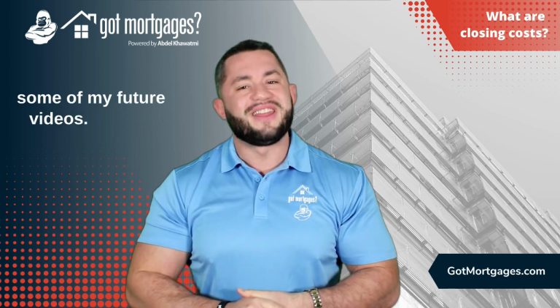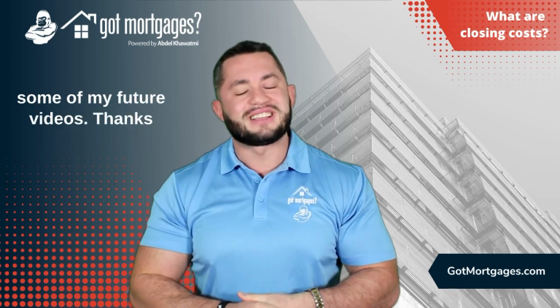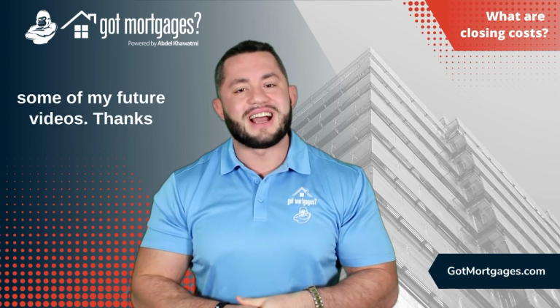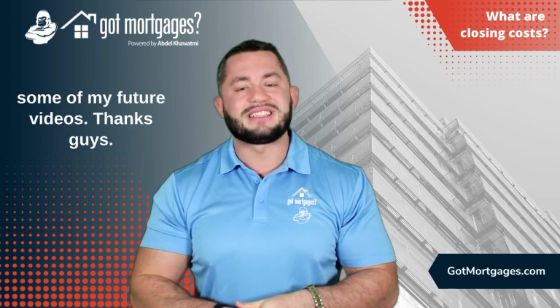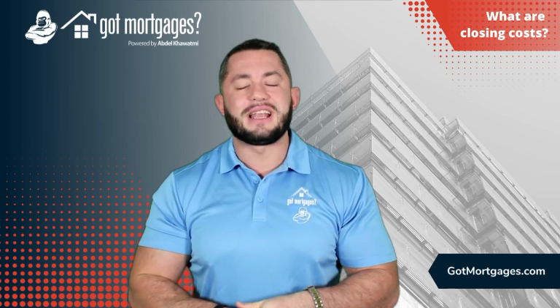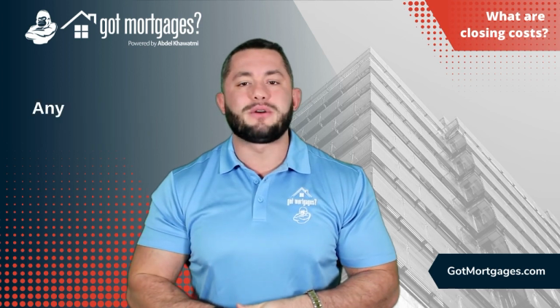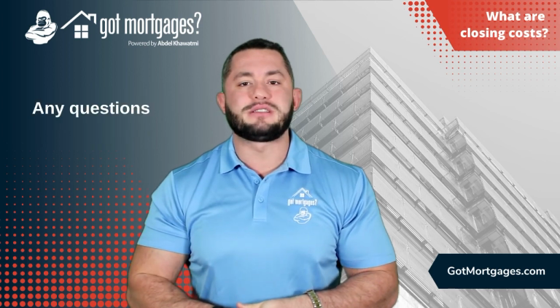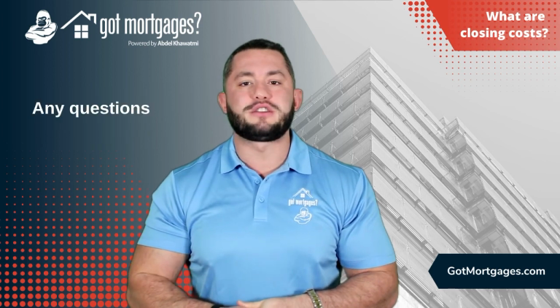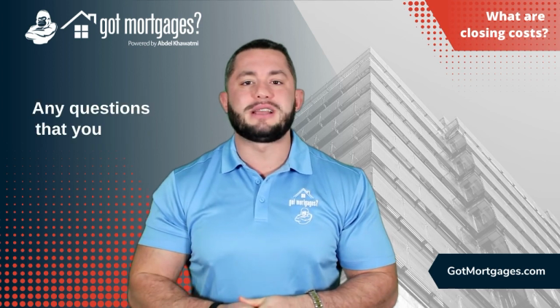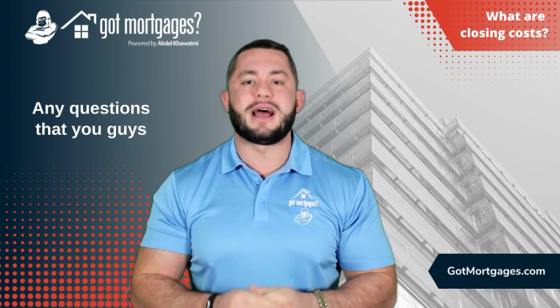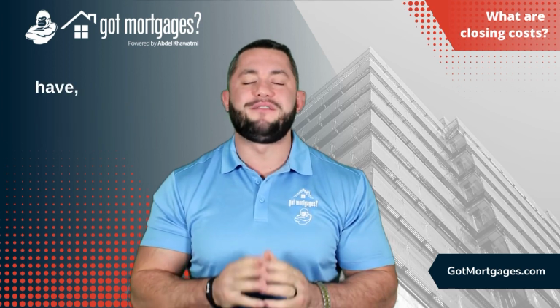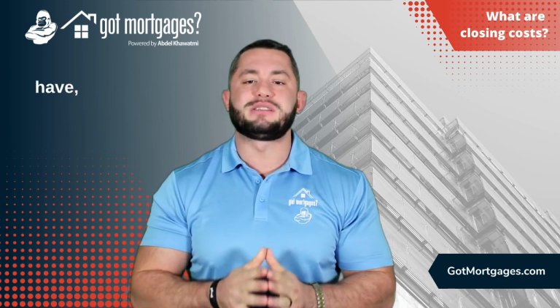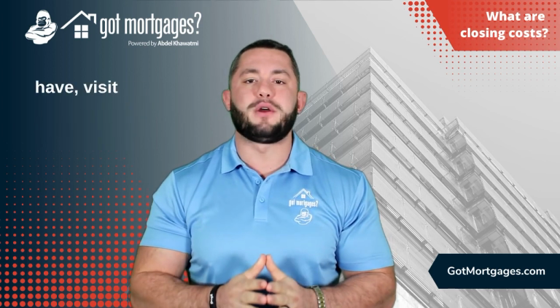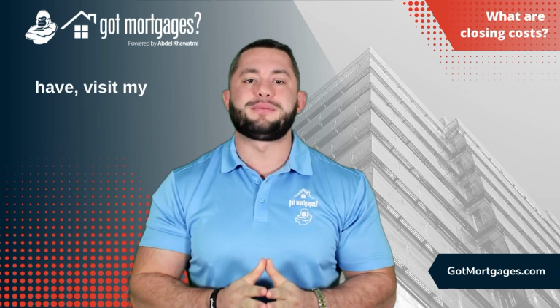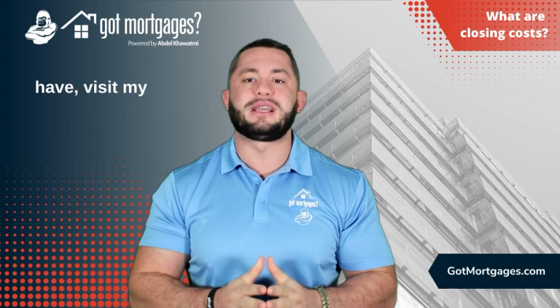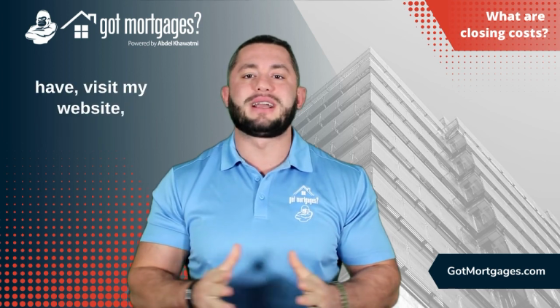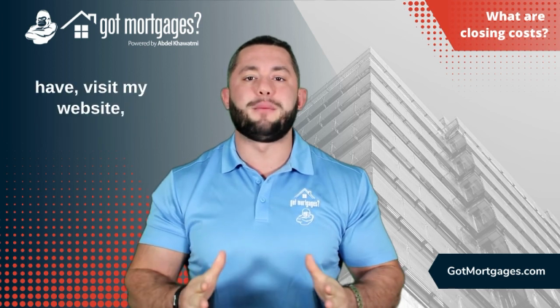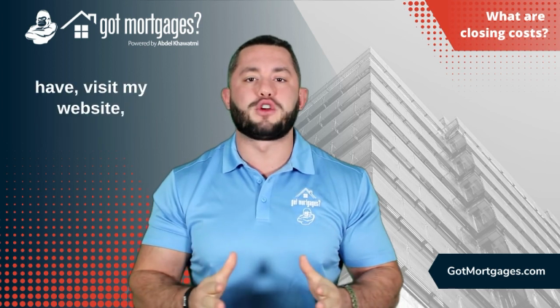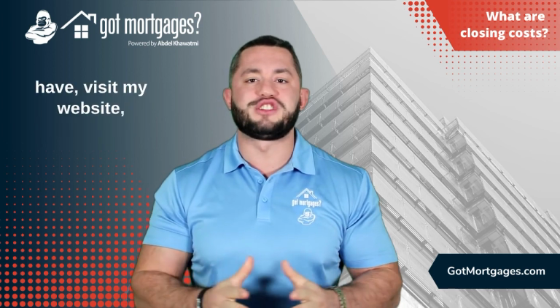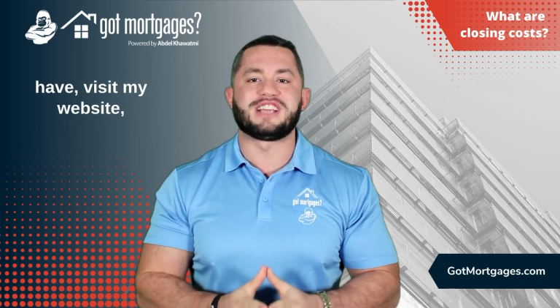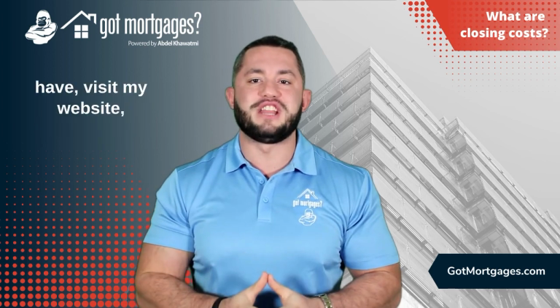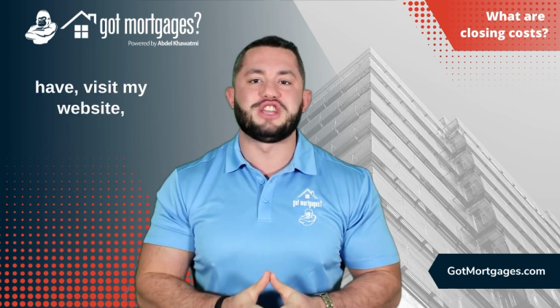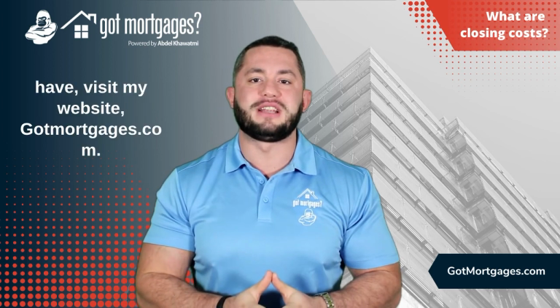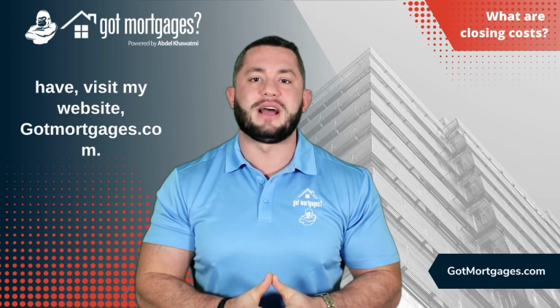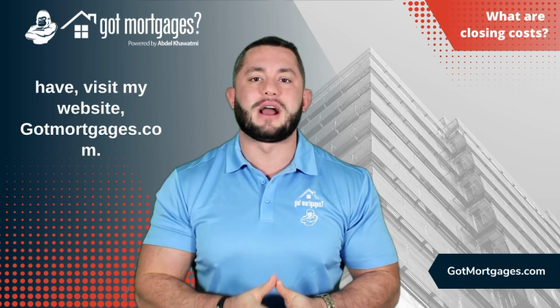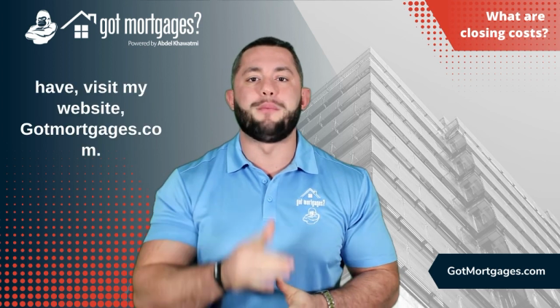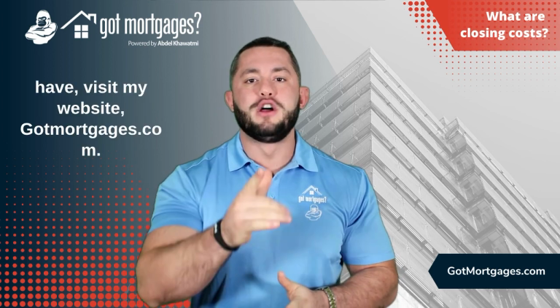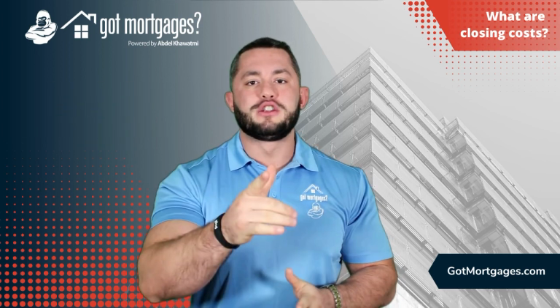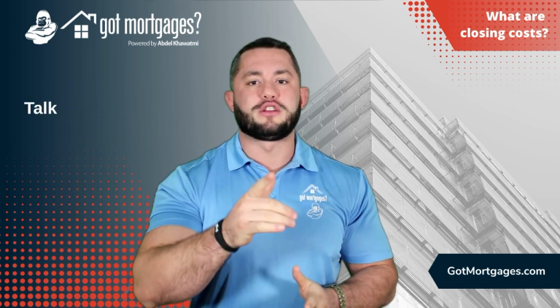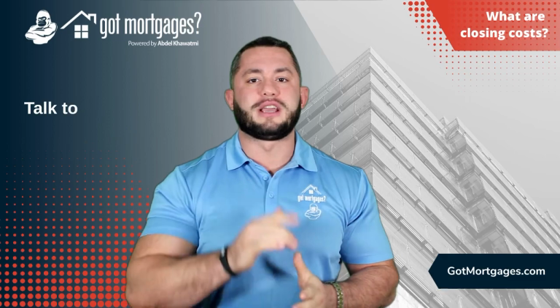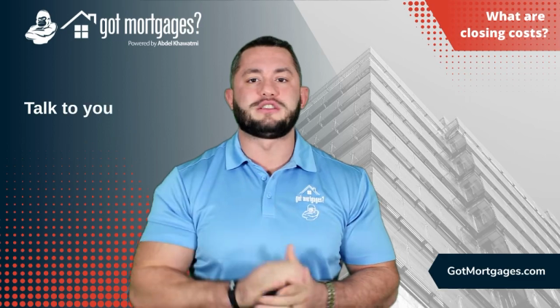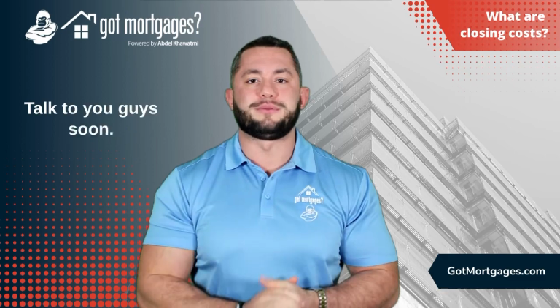Thanks guys. Any questions that you have, visit my website, gotmortgagesnj.com. Talk to you guys soon.